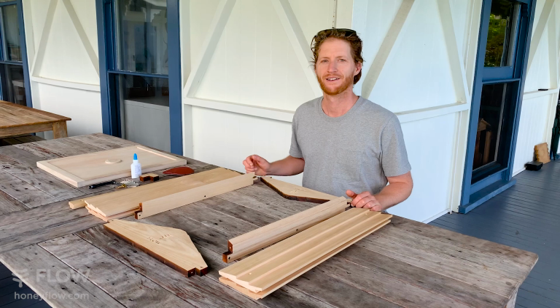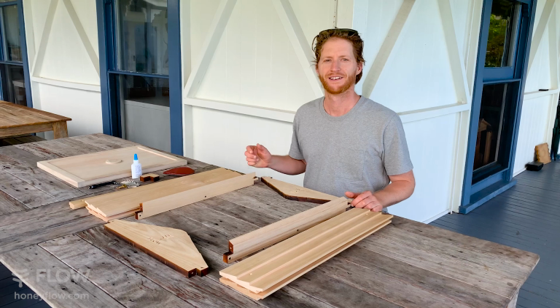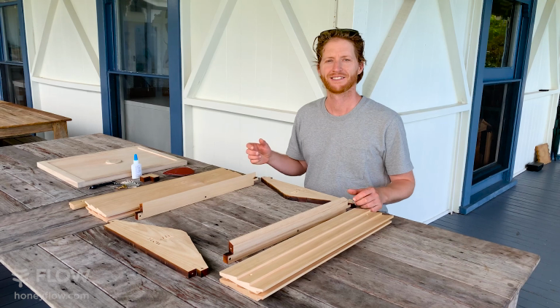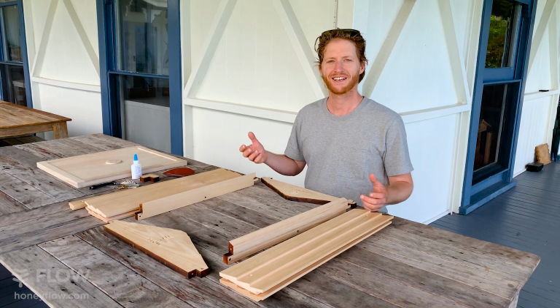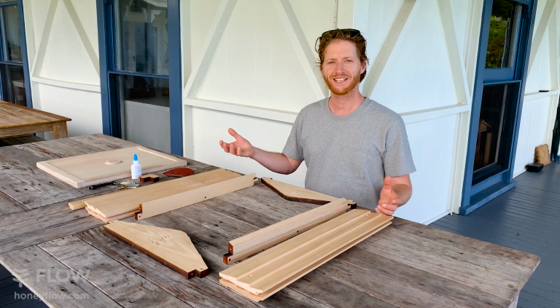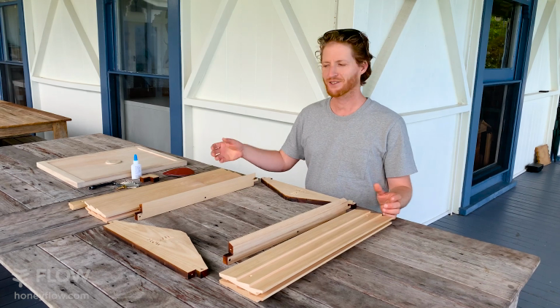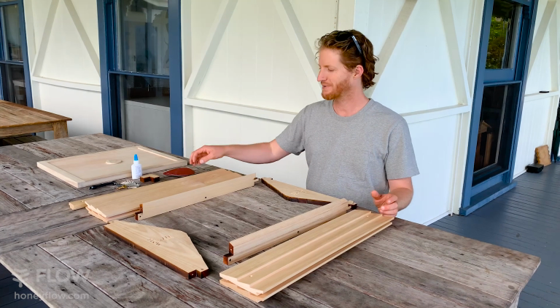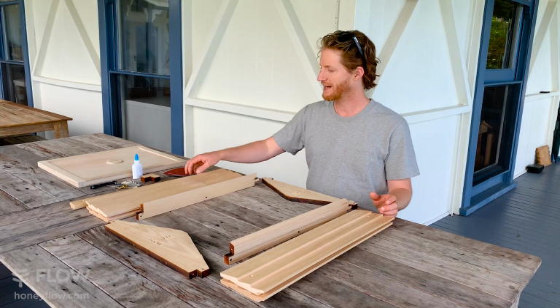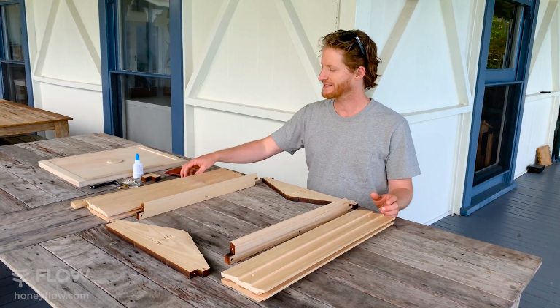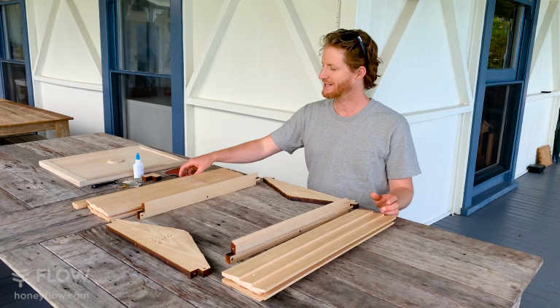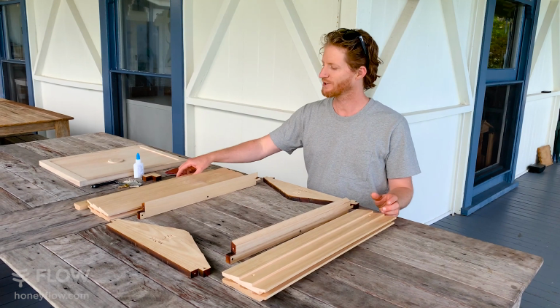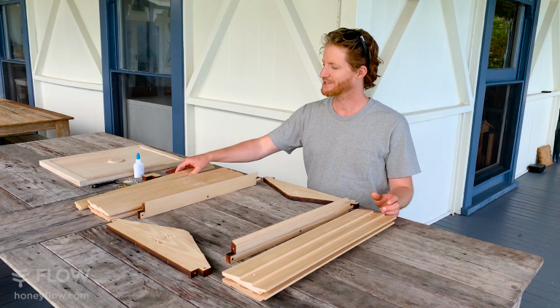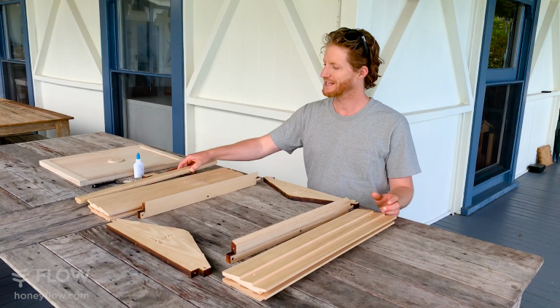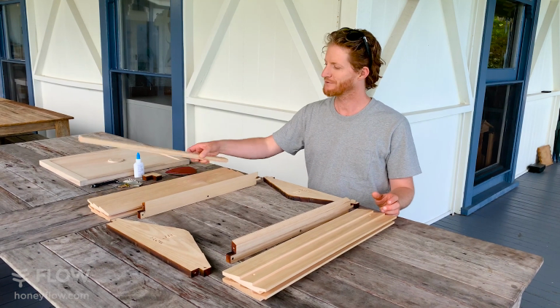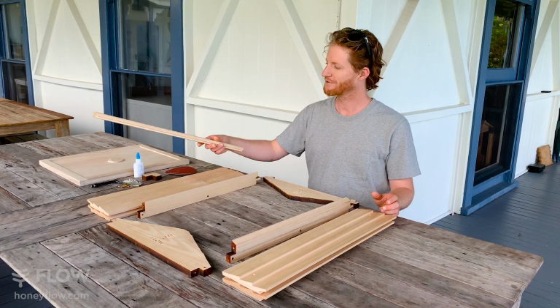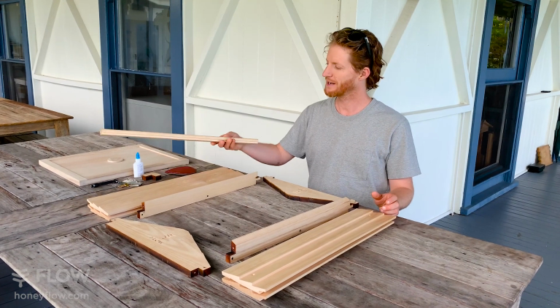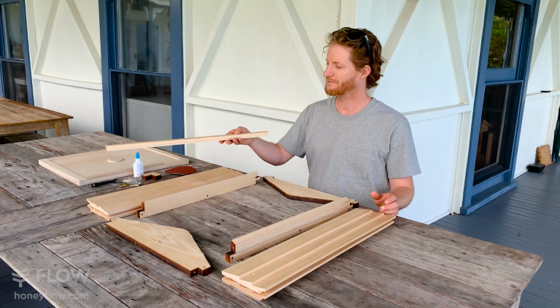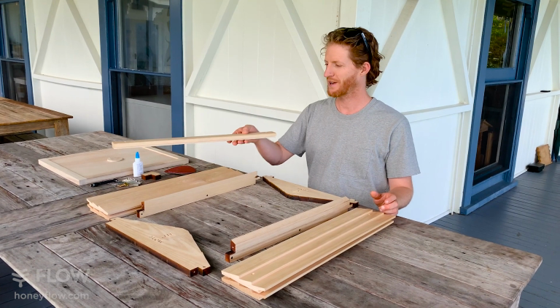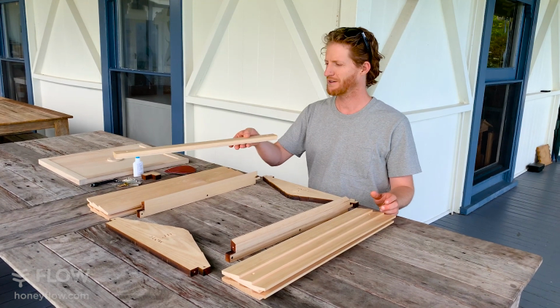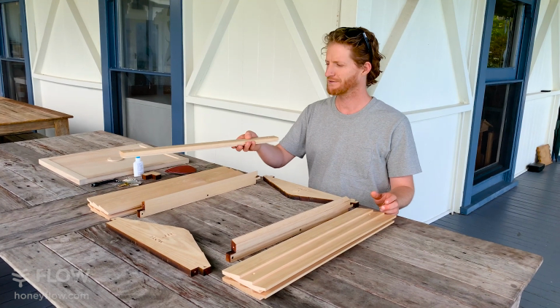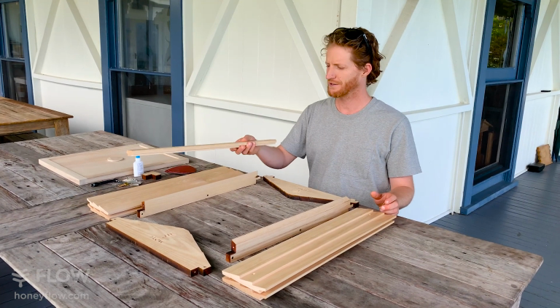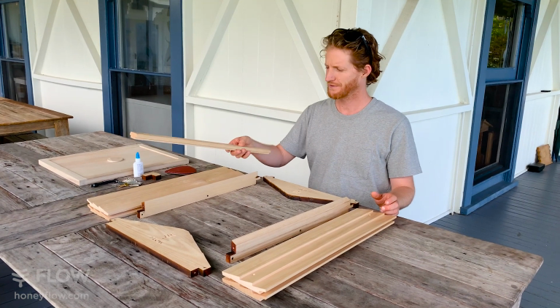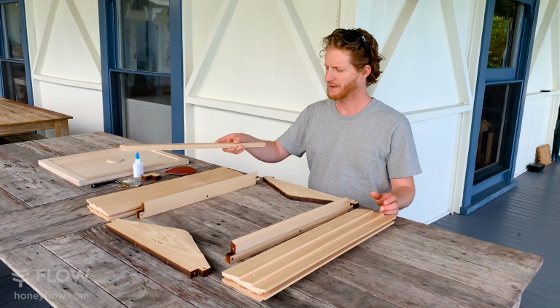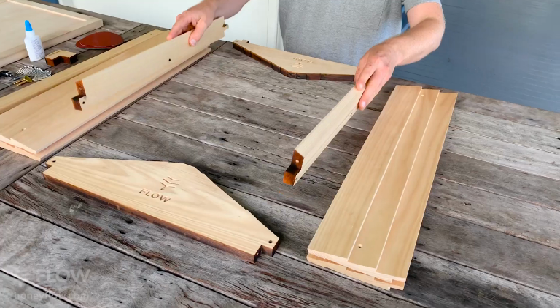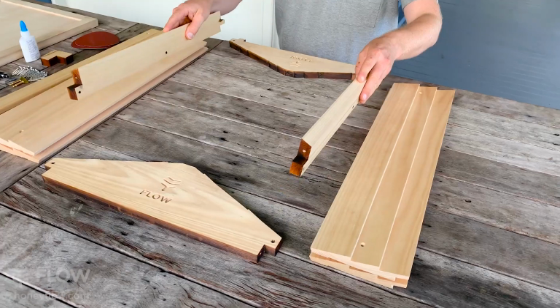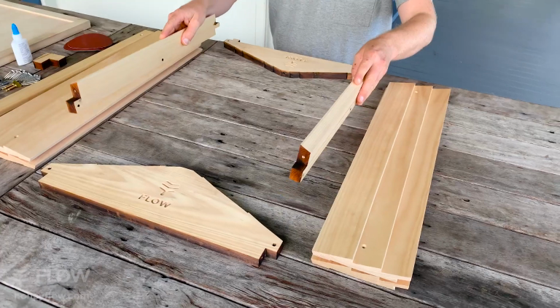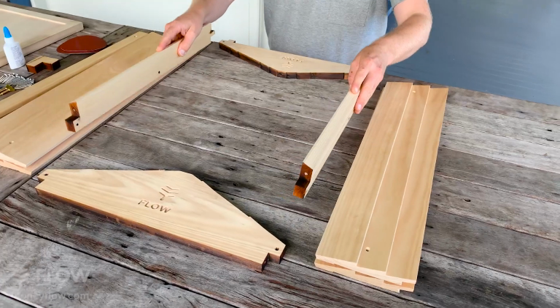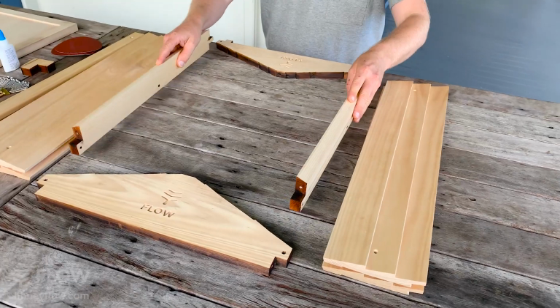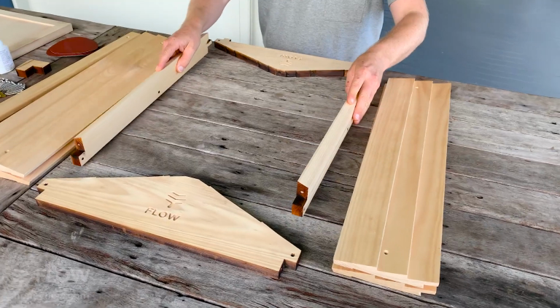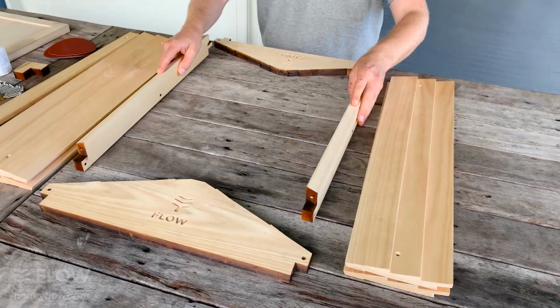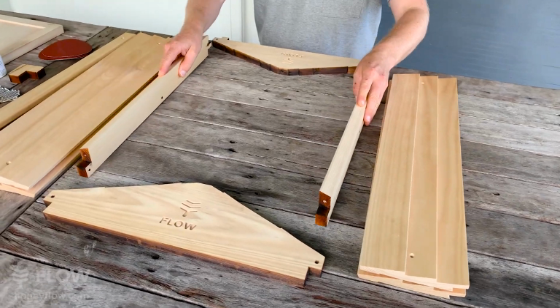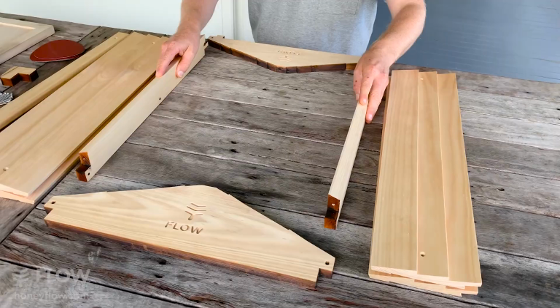Here are all the parts to your seven frame Flow Hive roof. These are the roof rails.